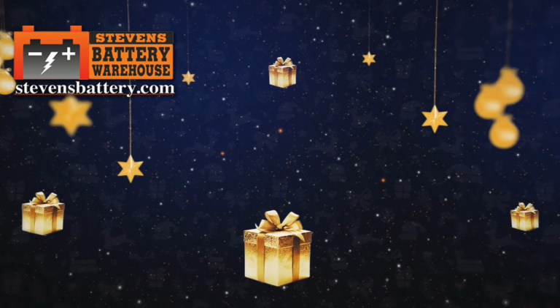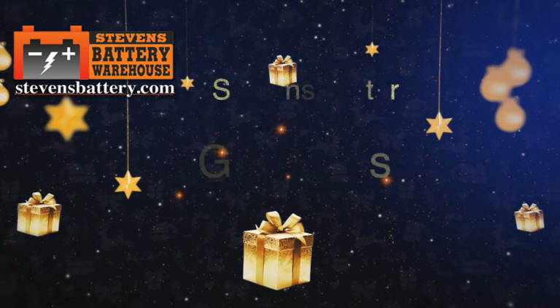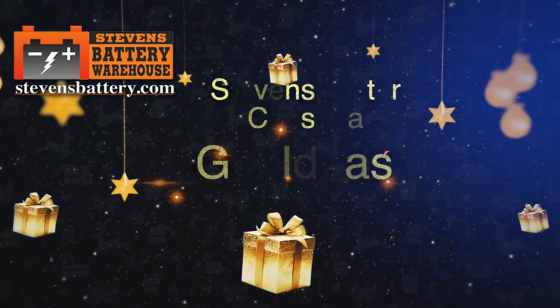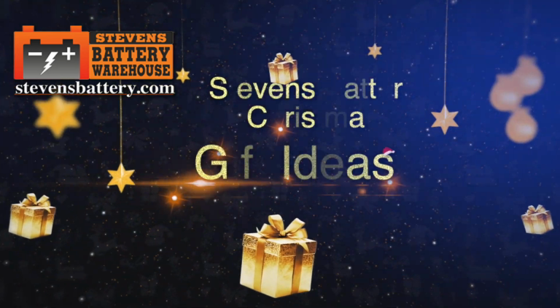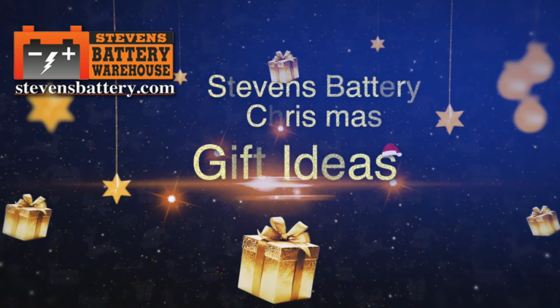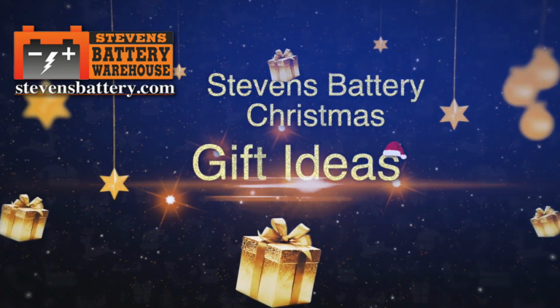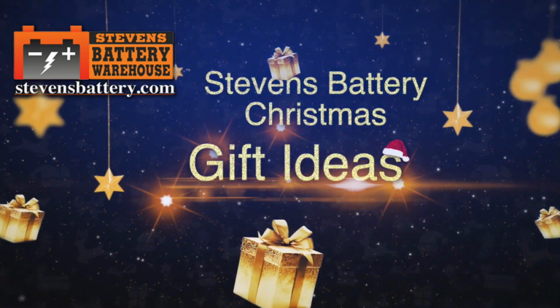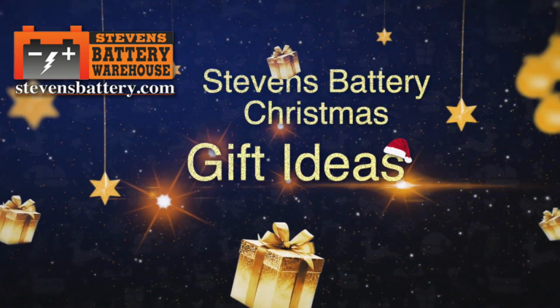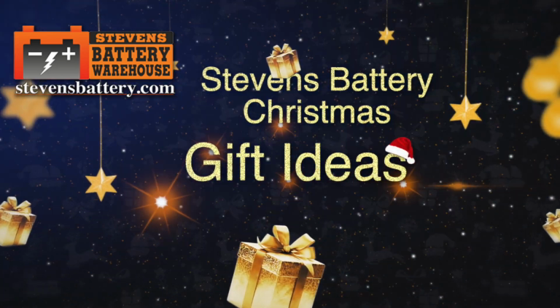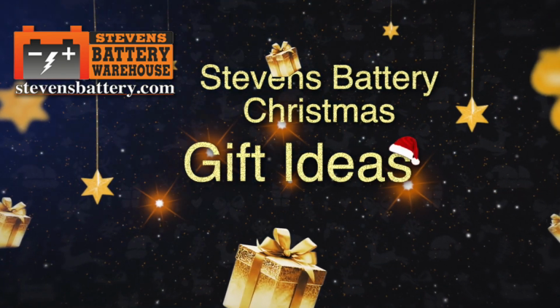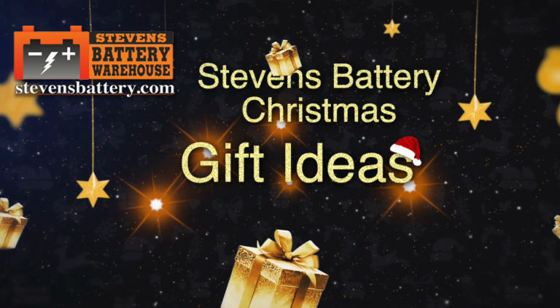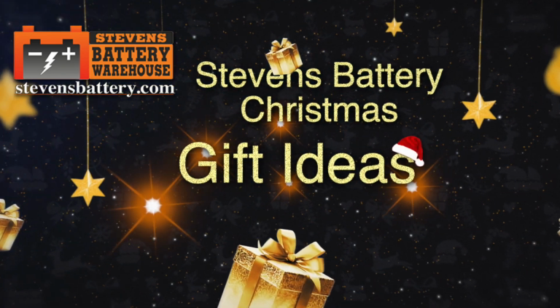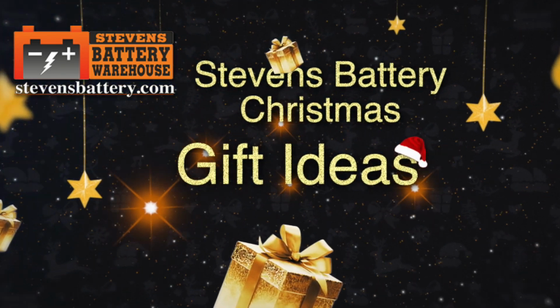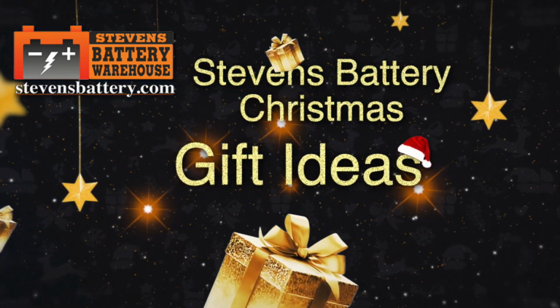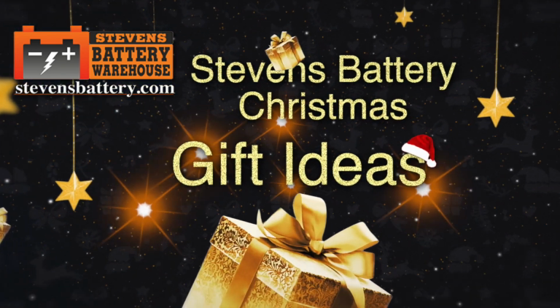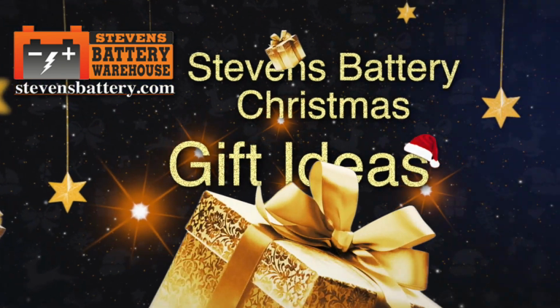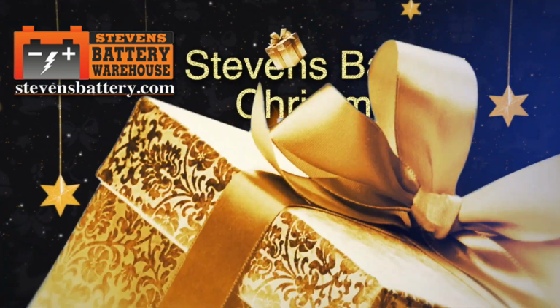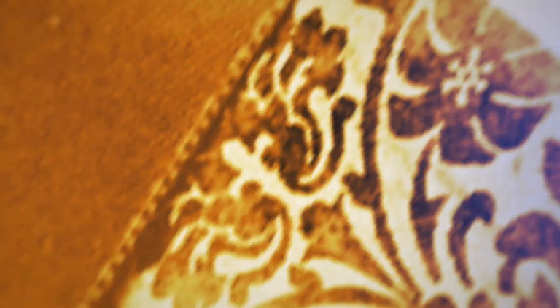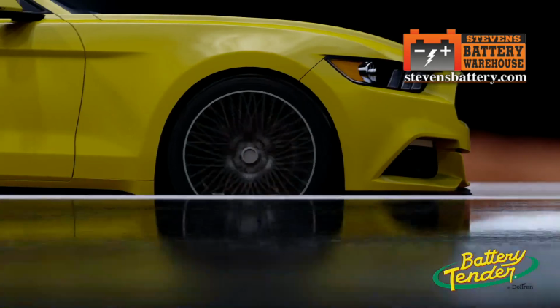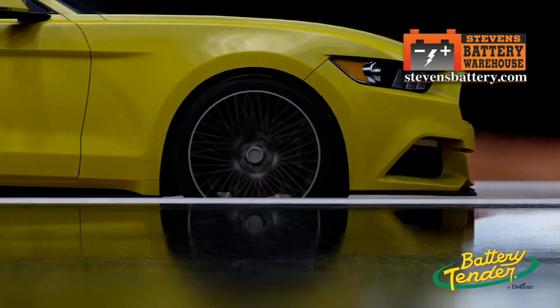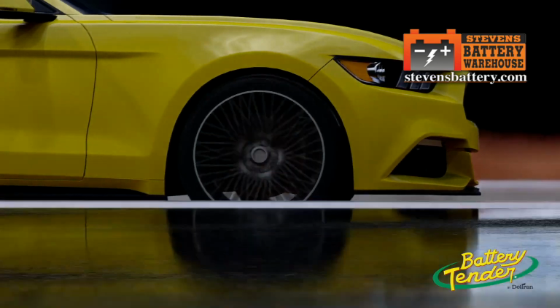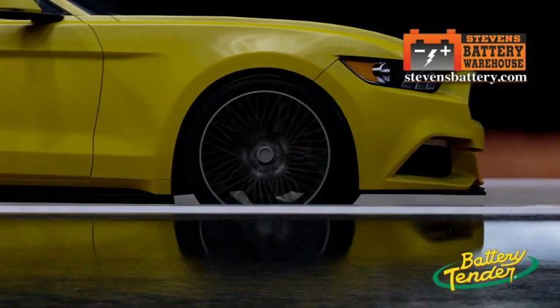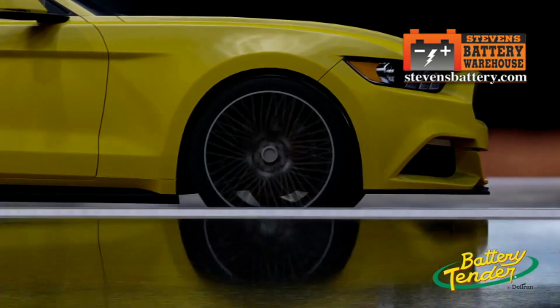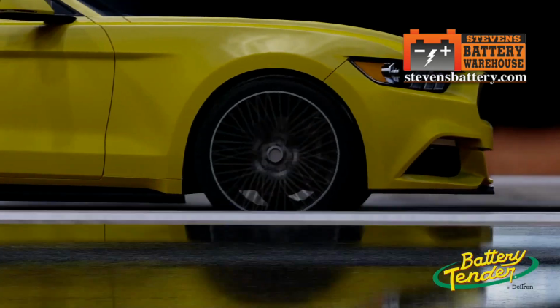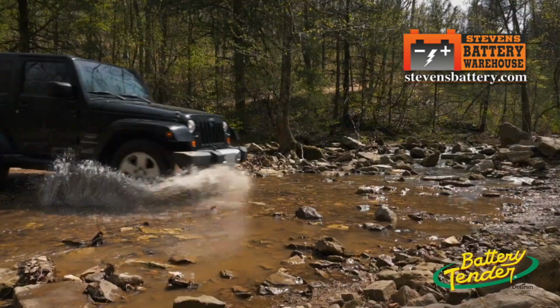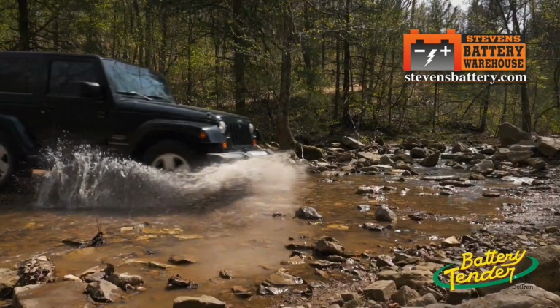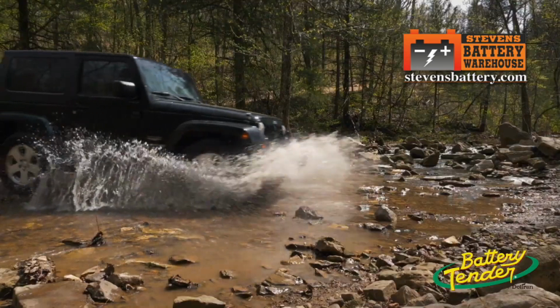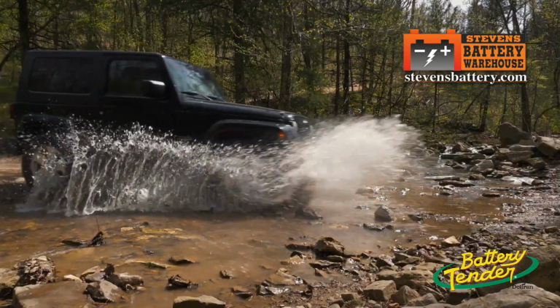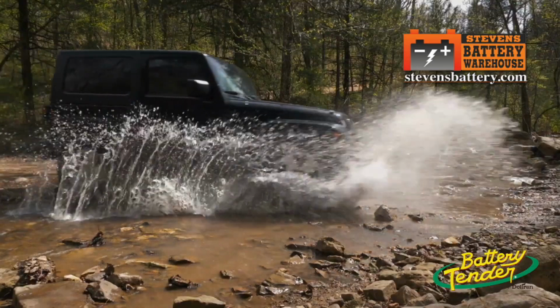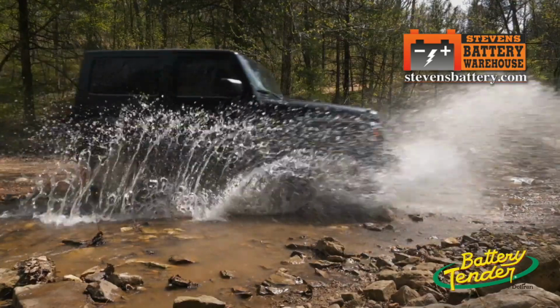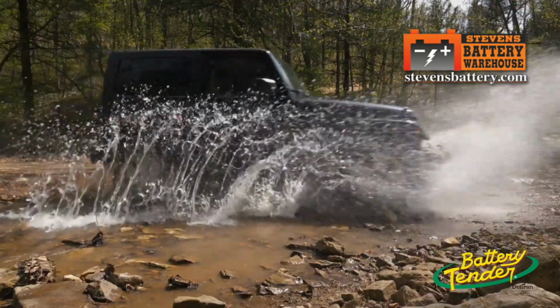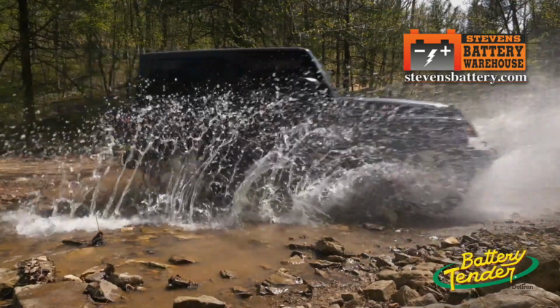Stevens Battery Warehouse gift ideas. Performance and power when you need it most.